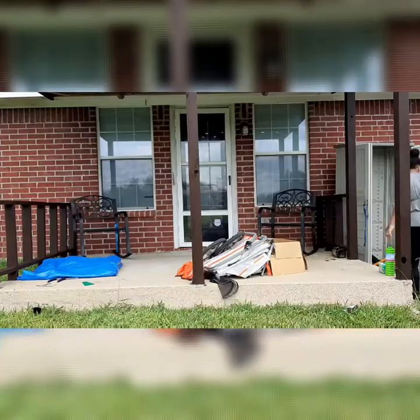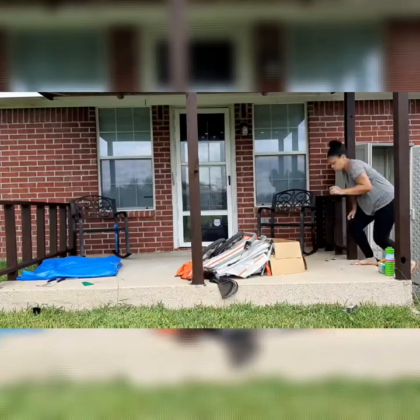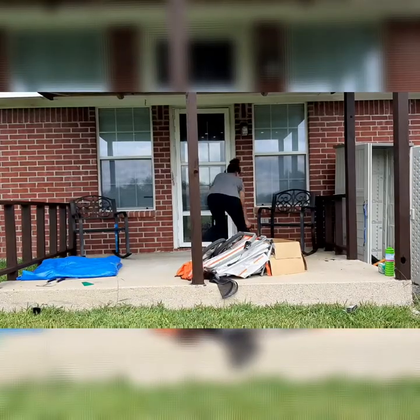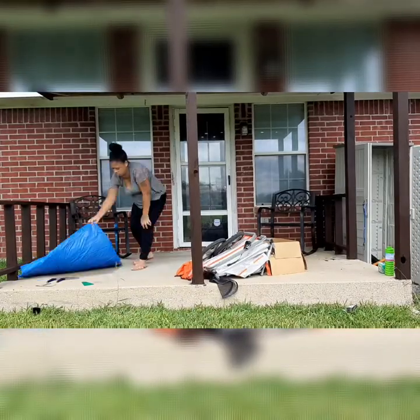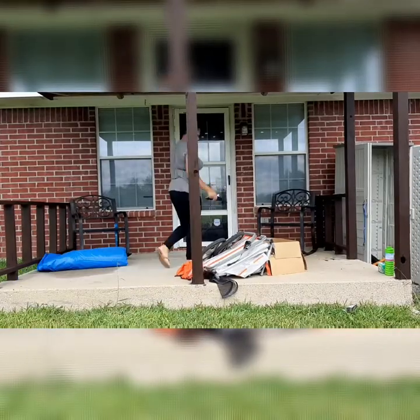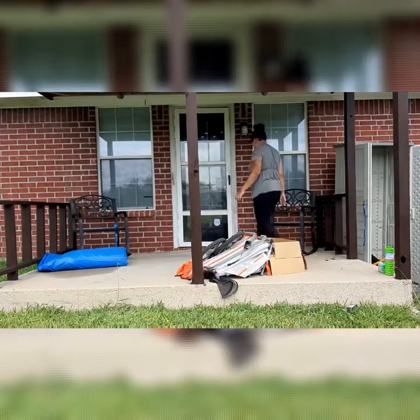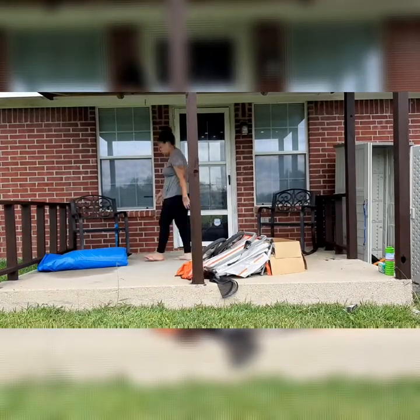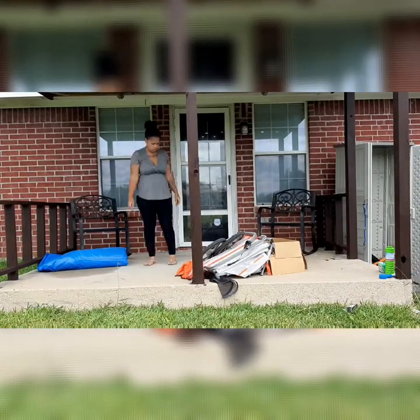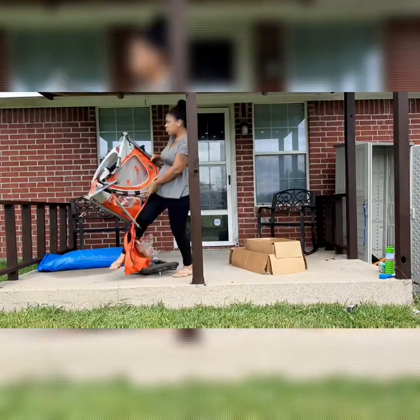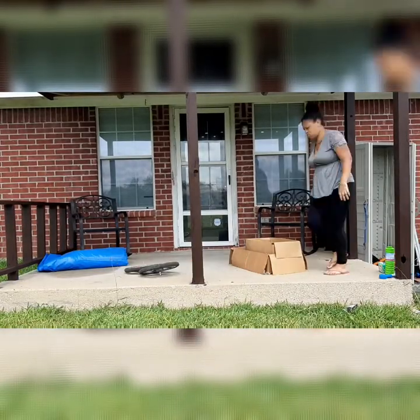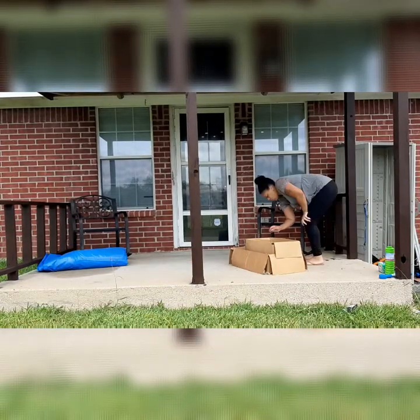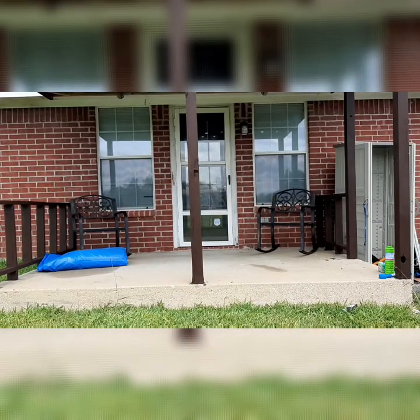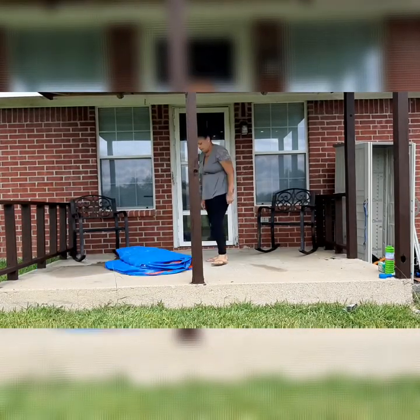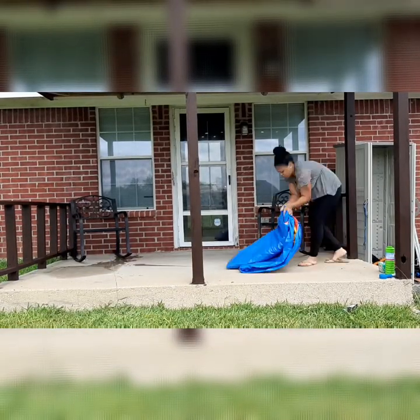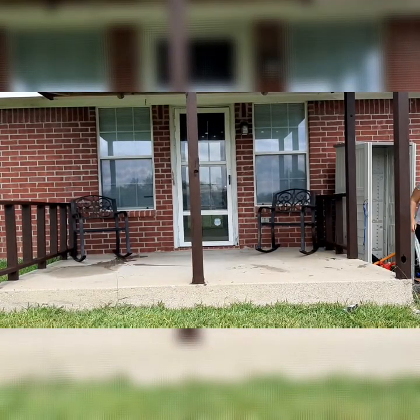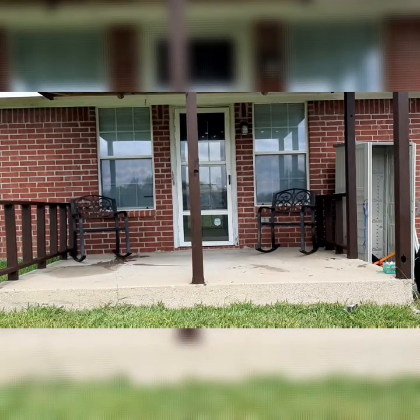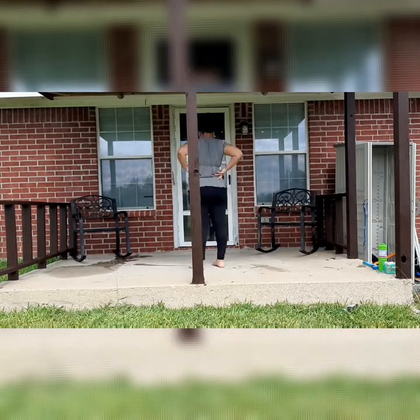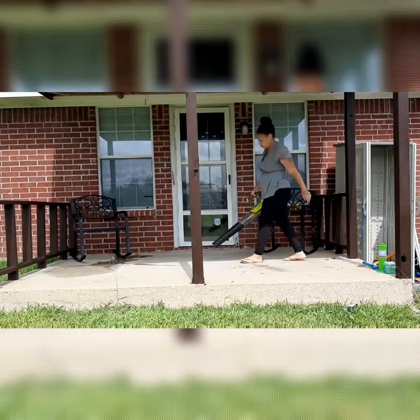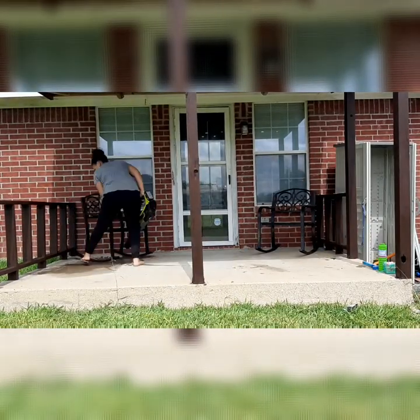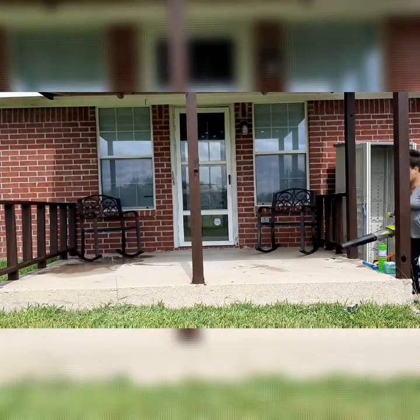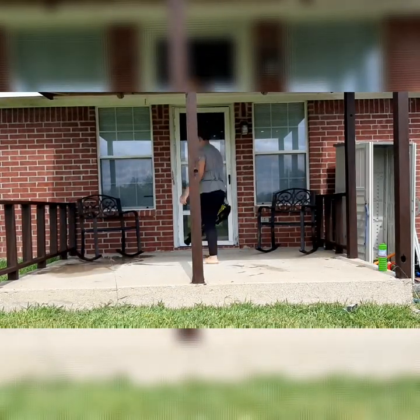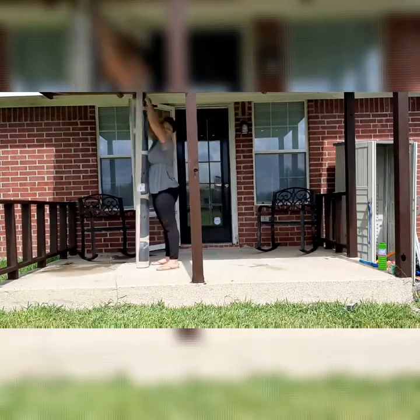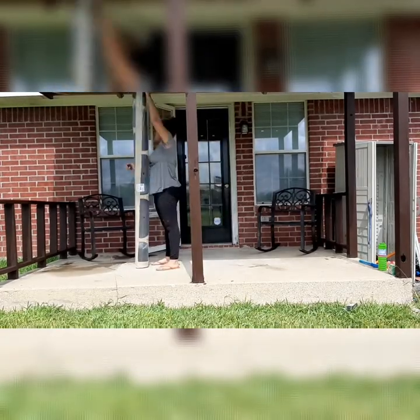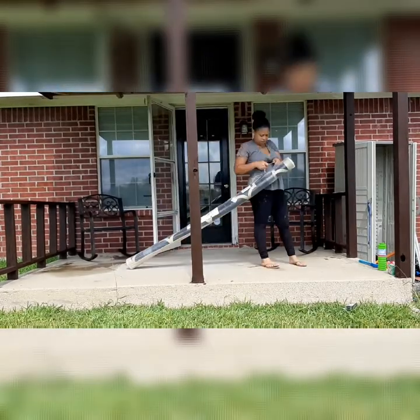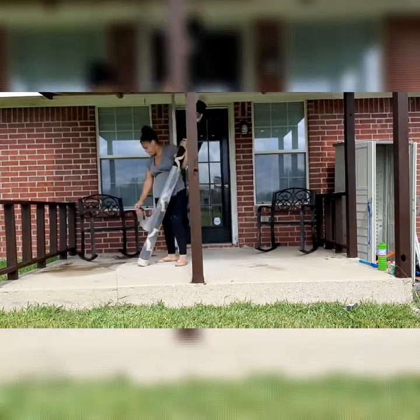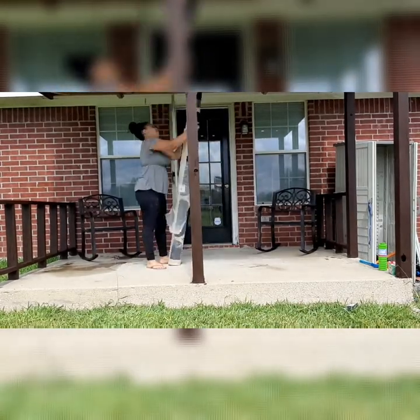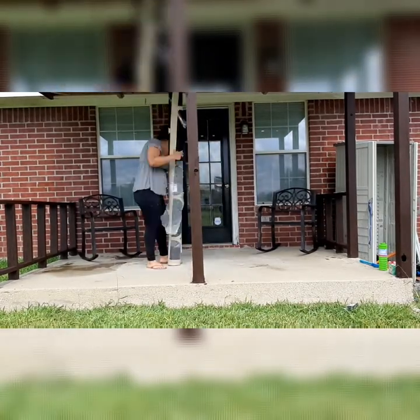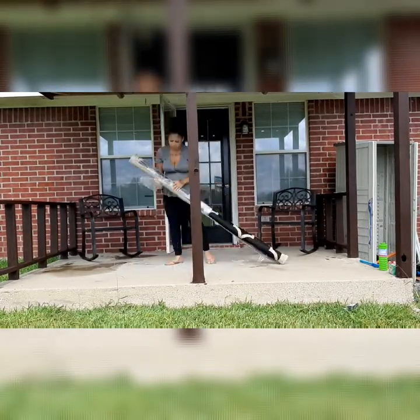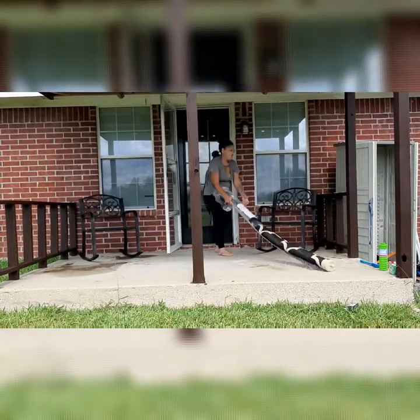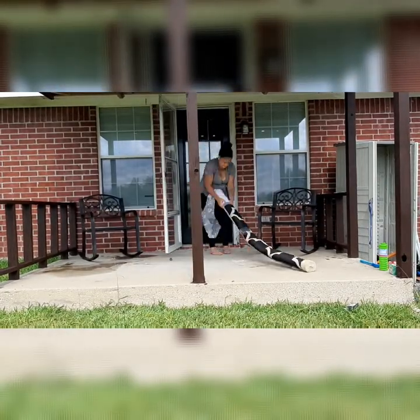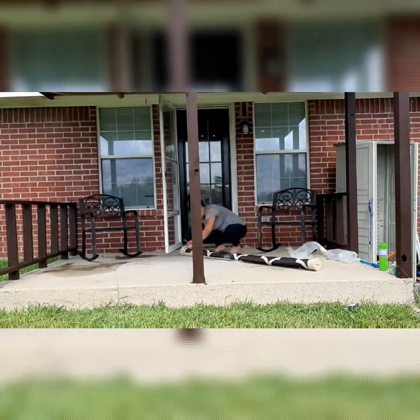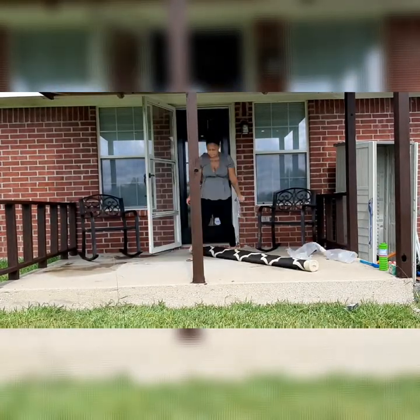I'm just cleaning off the patio really quickly and getting it ready so I can lay down this outdoor rug.